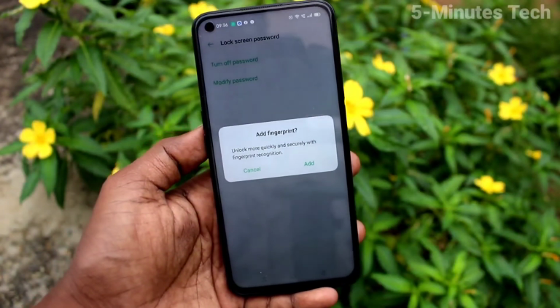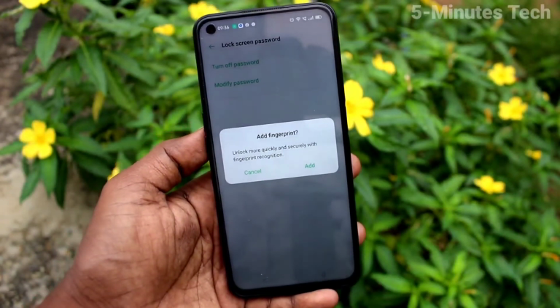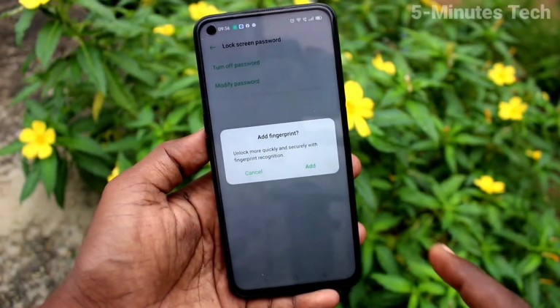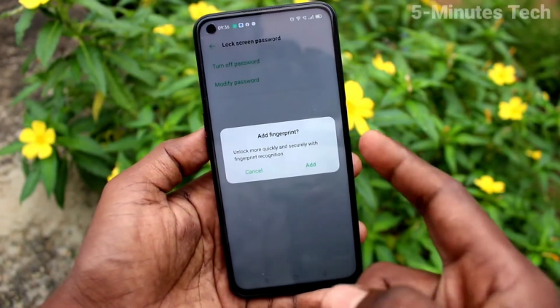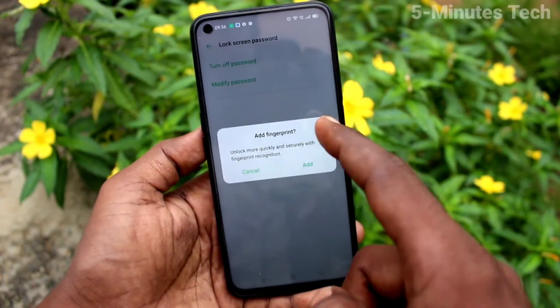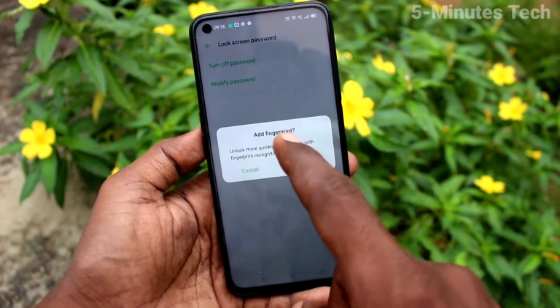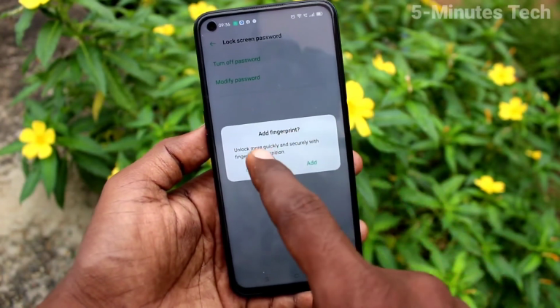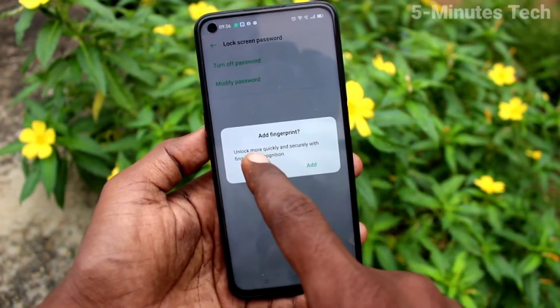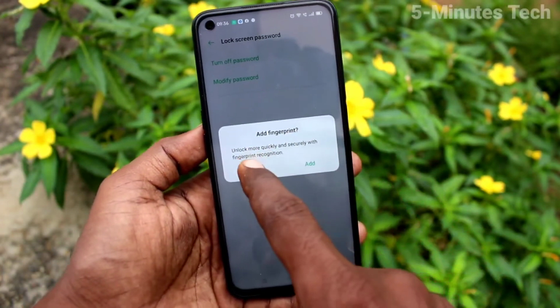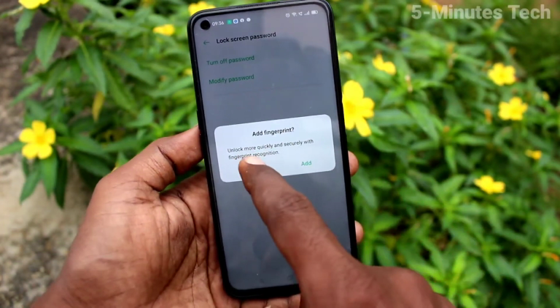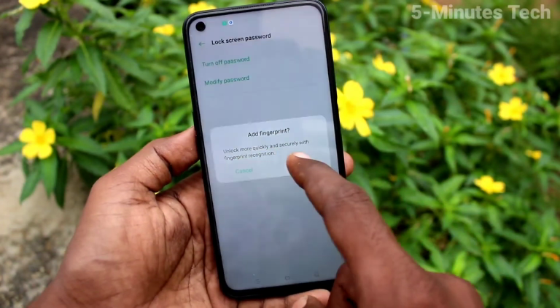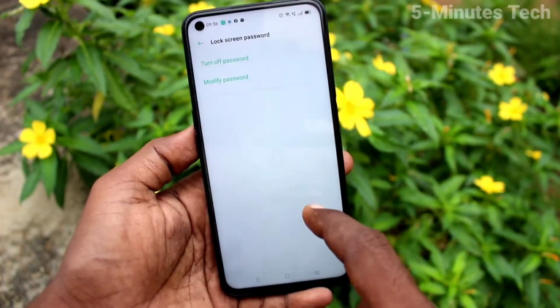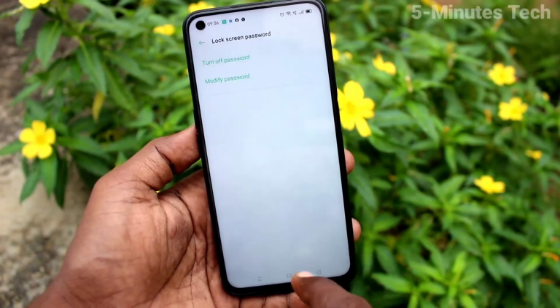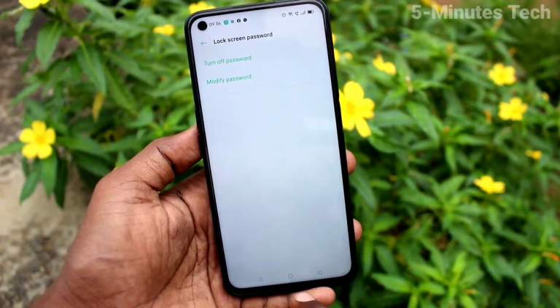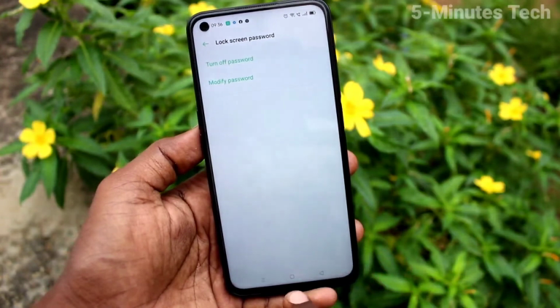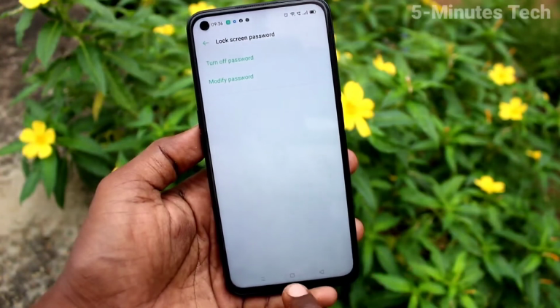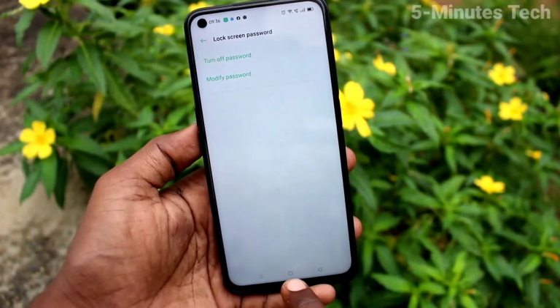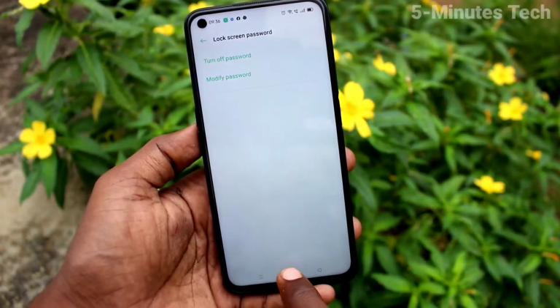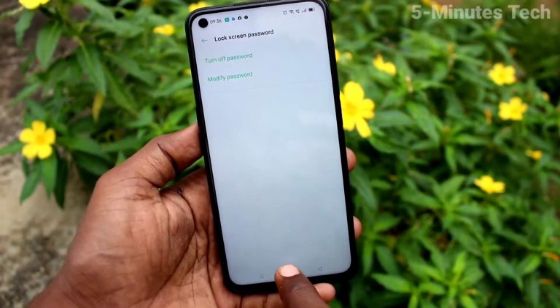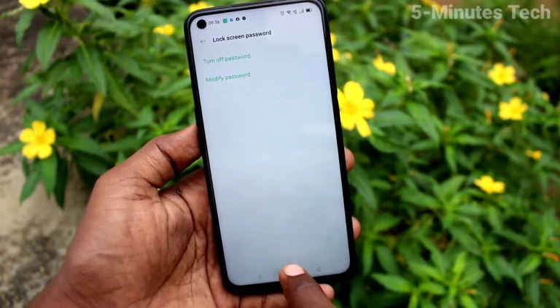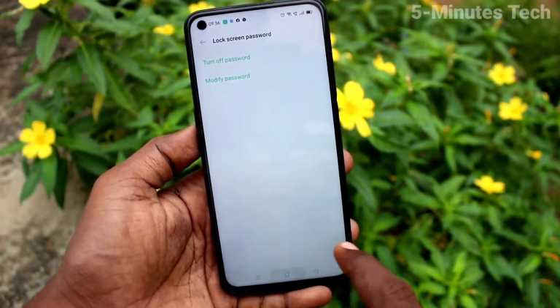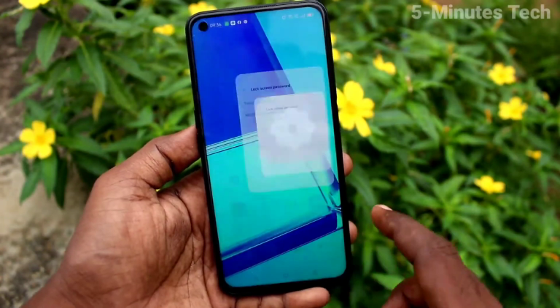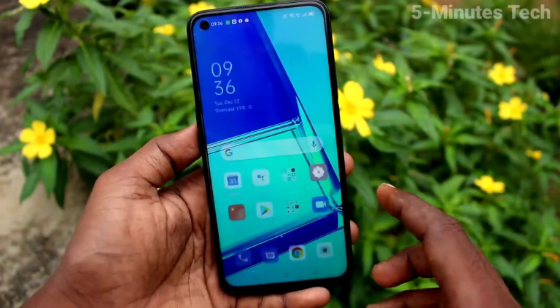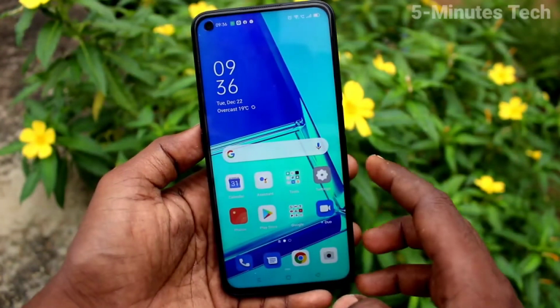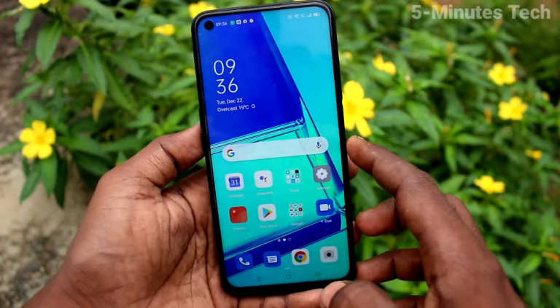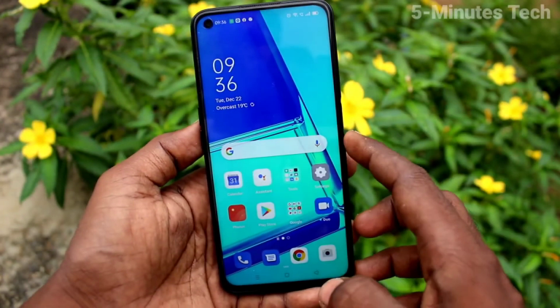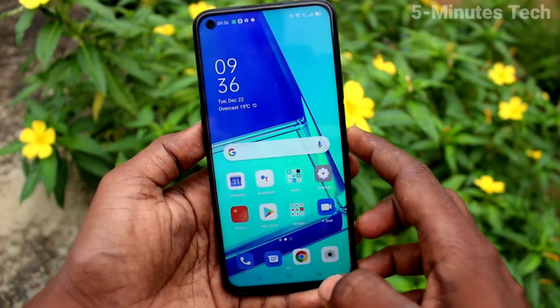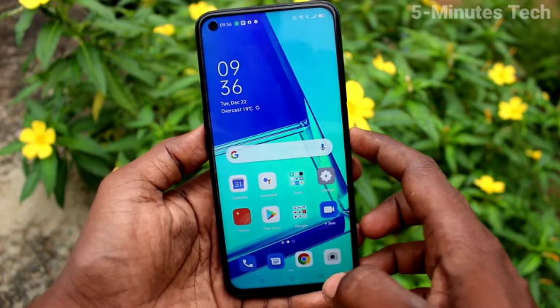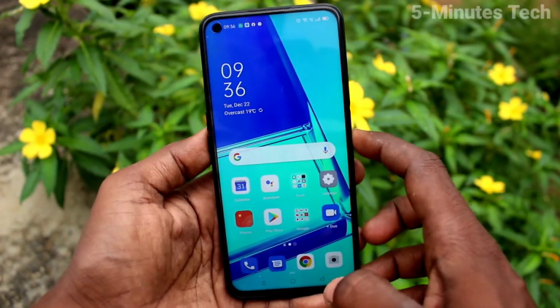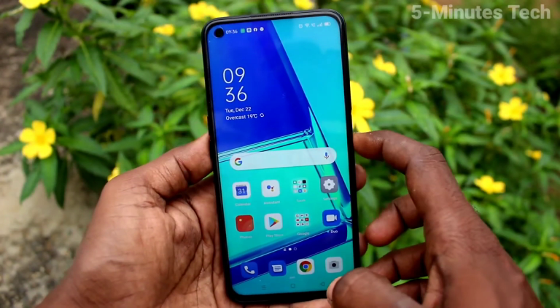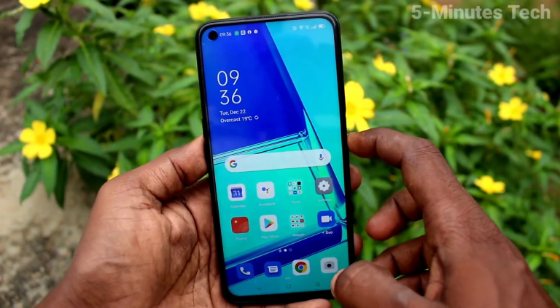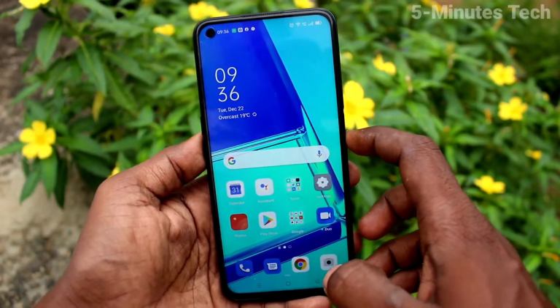In this step itself, you can add Fingerprint, otherwise Cancel and go to Home Screen.